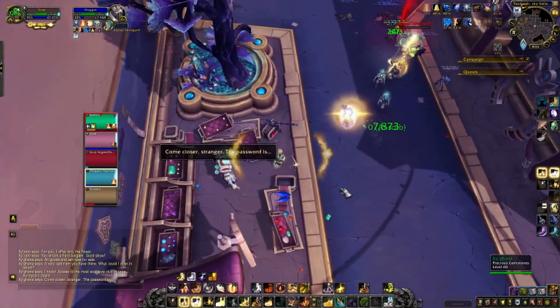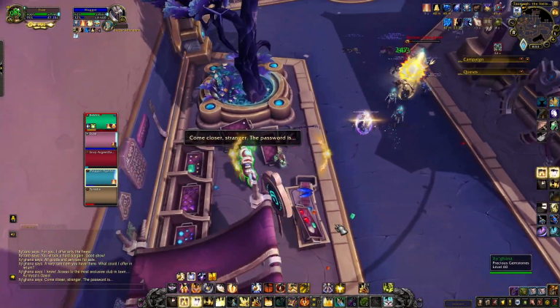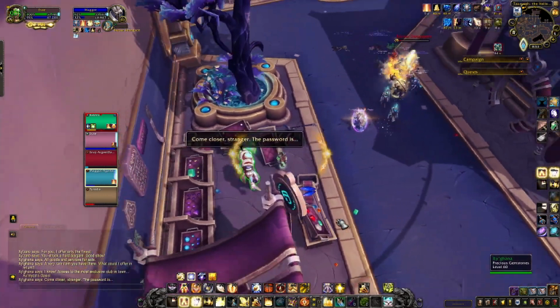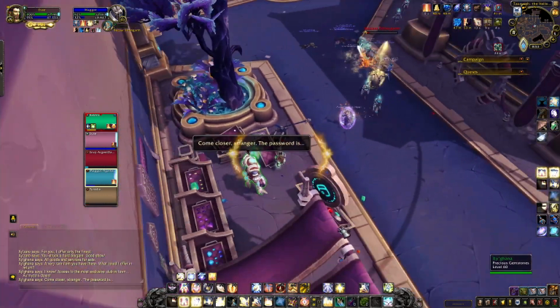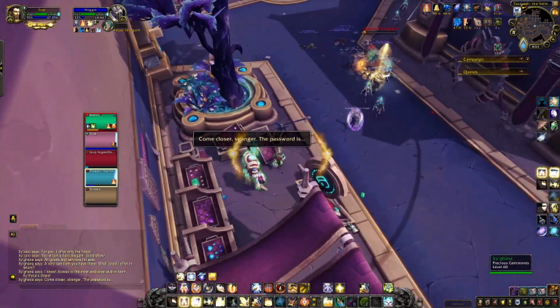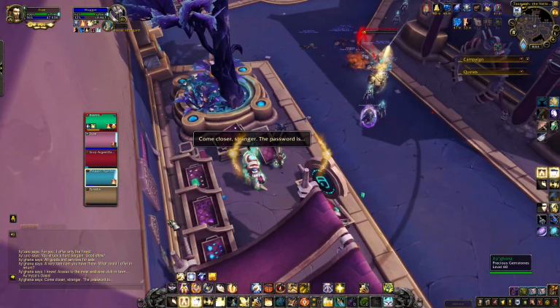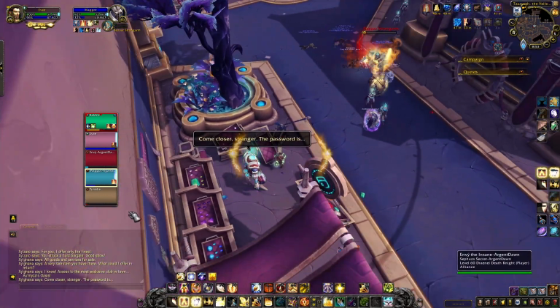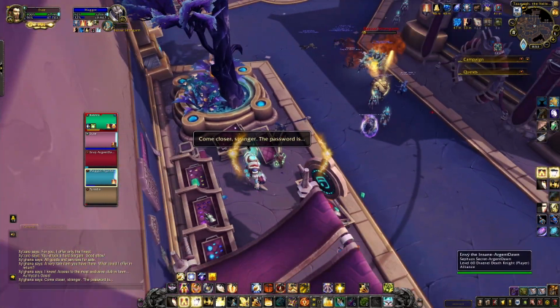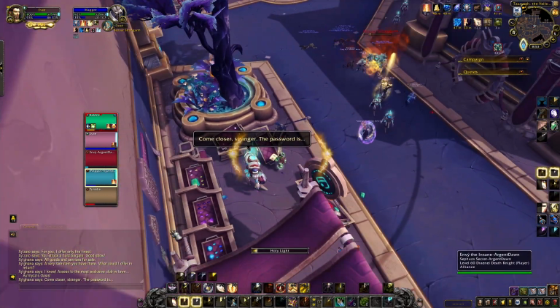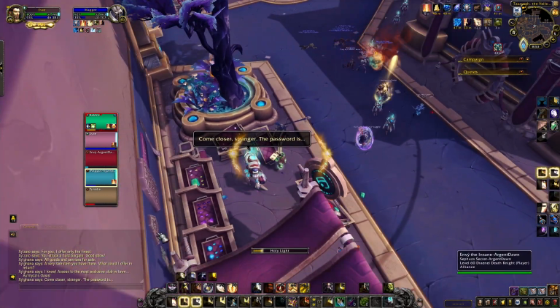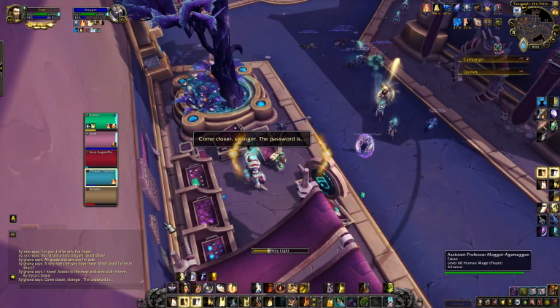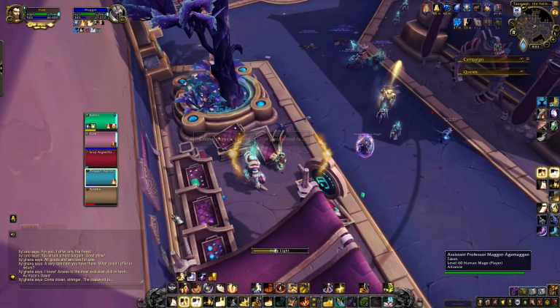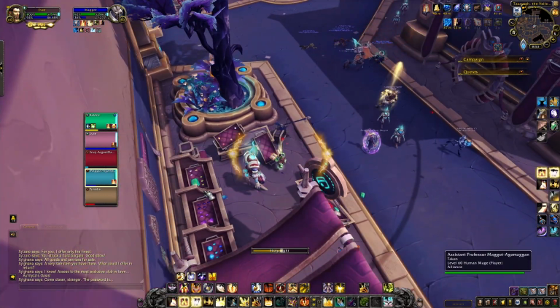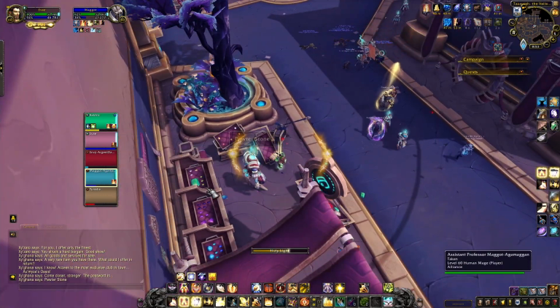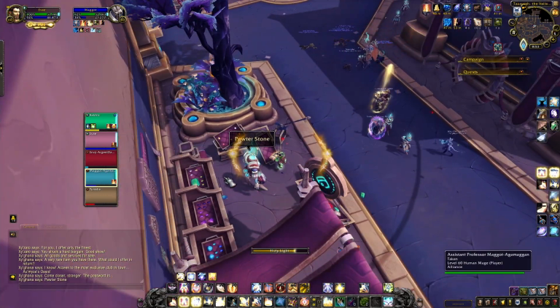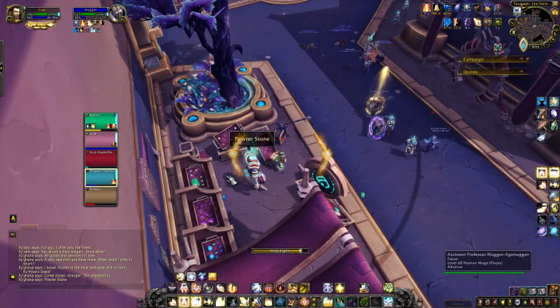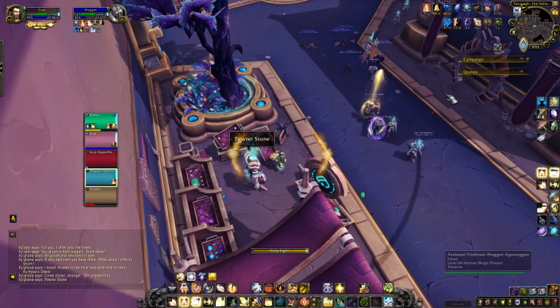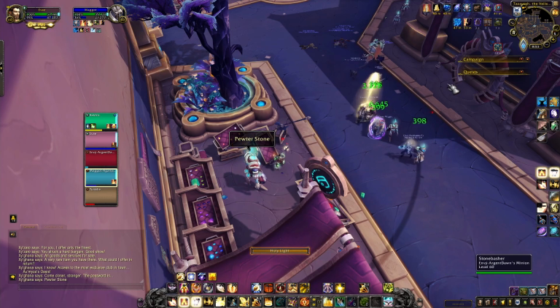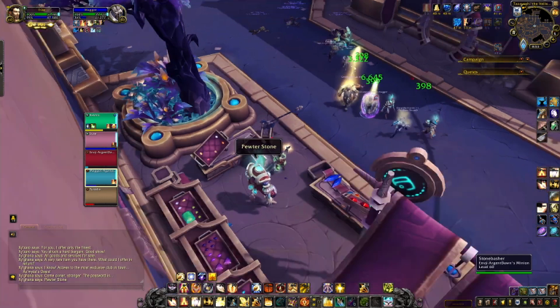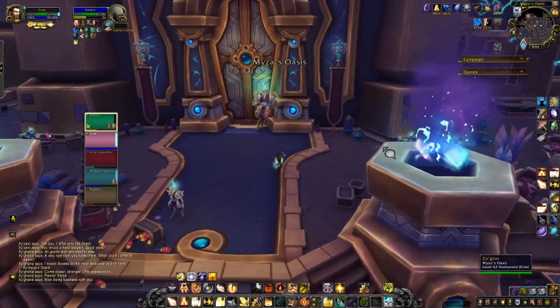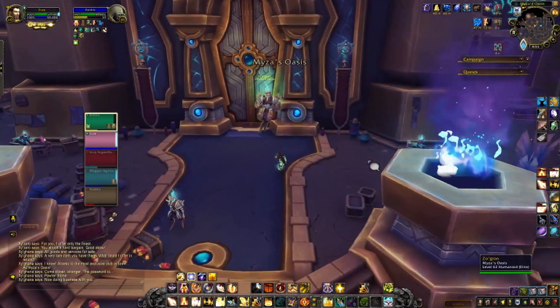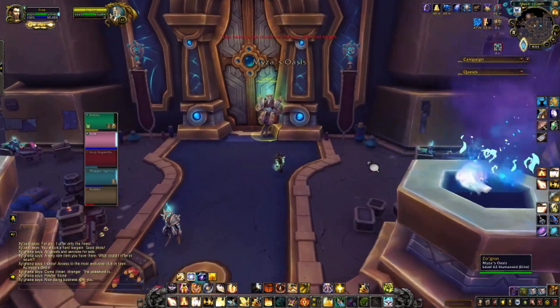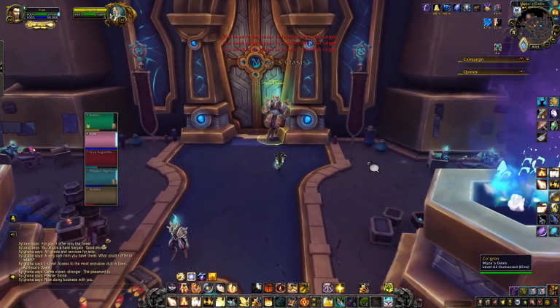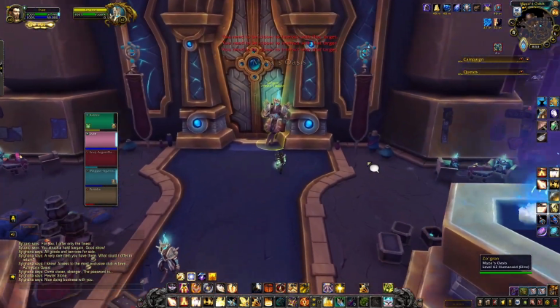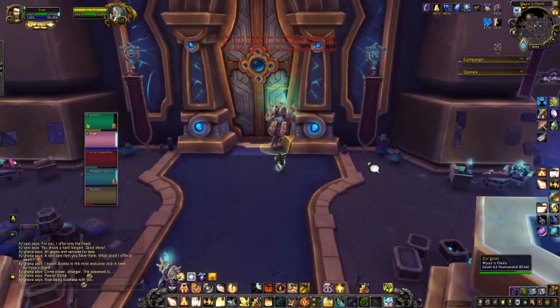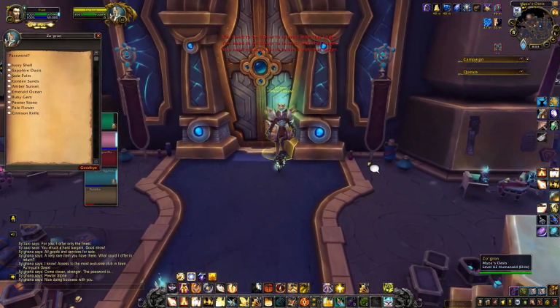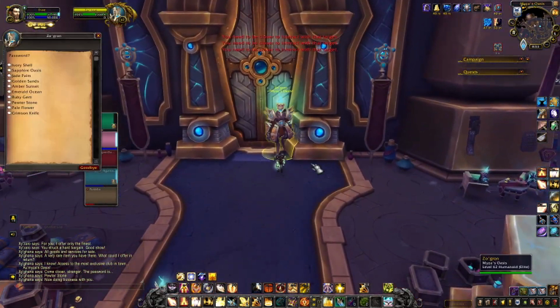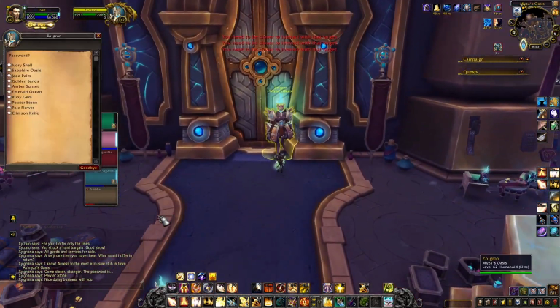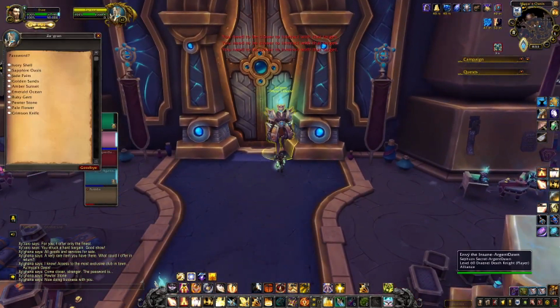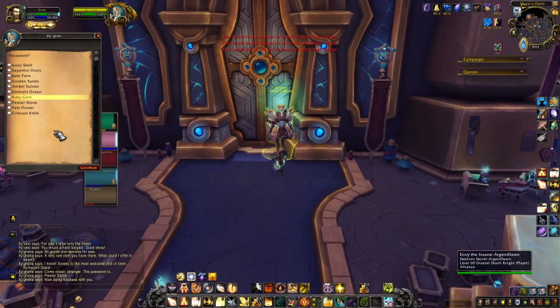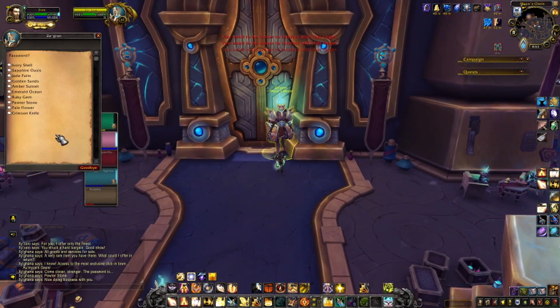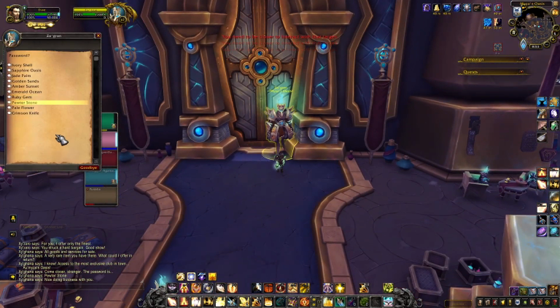When you have handed in three of these items, the third person will give you a password. Simply take the password to the guard at the door and he will let you in.